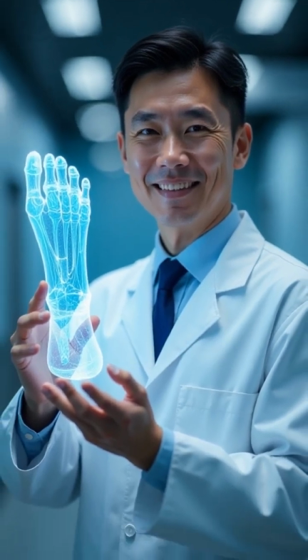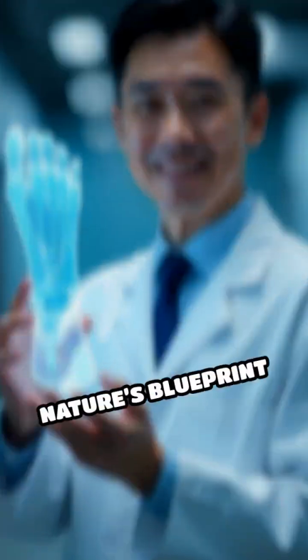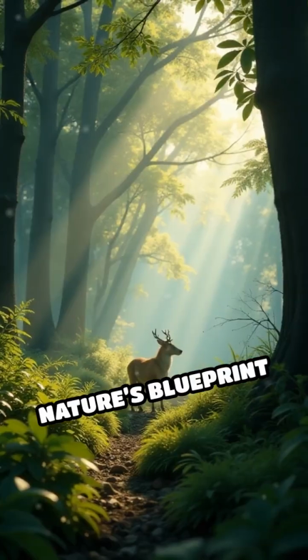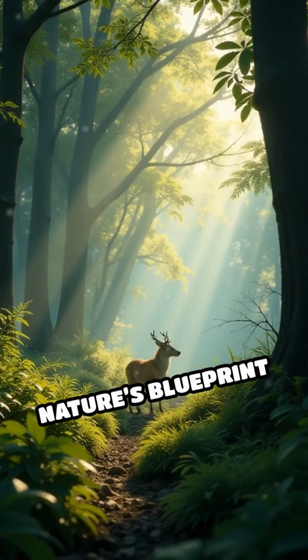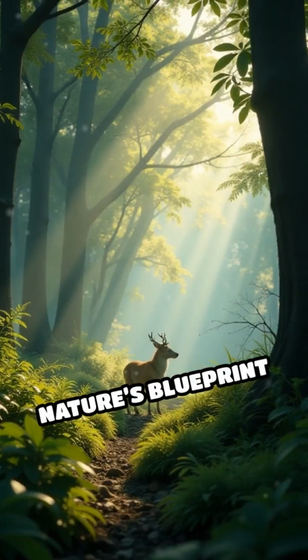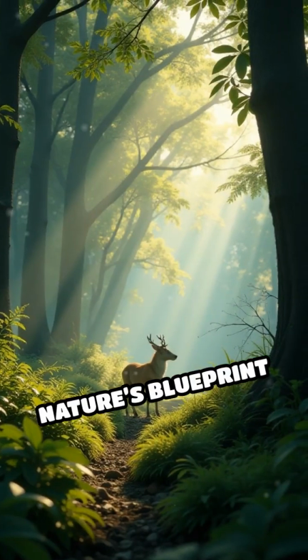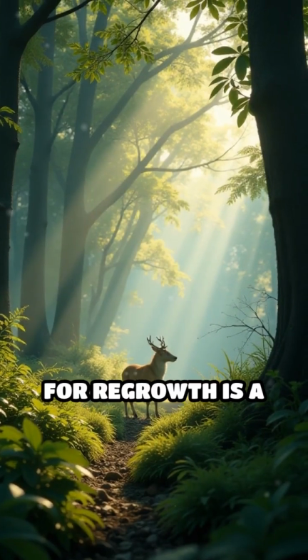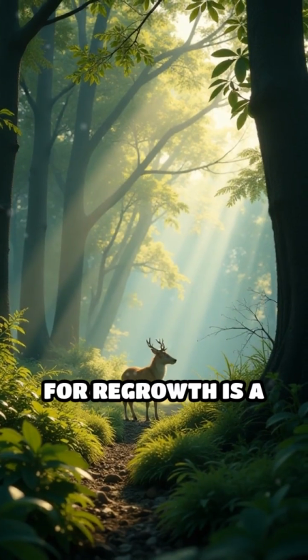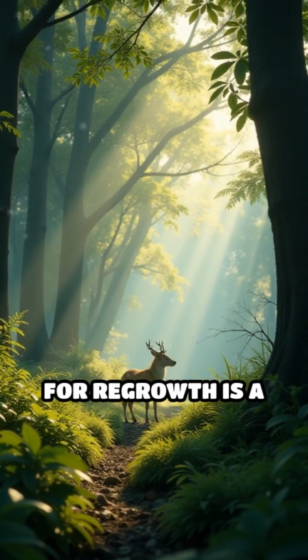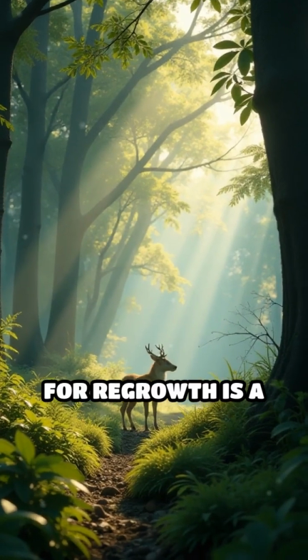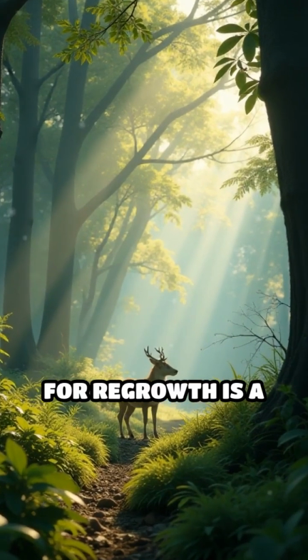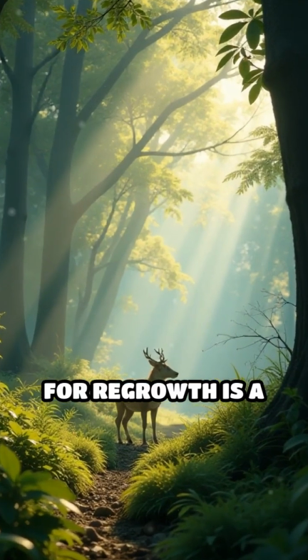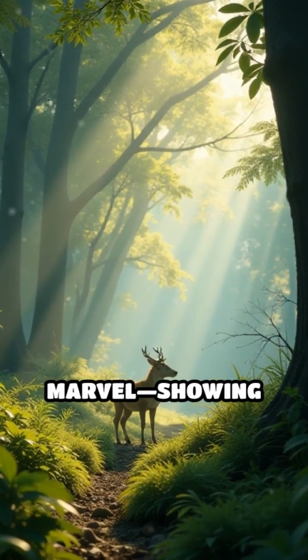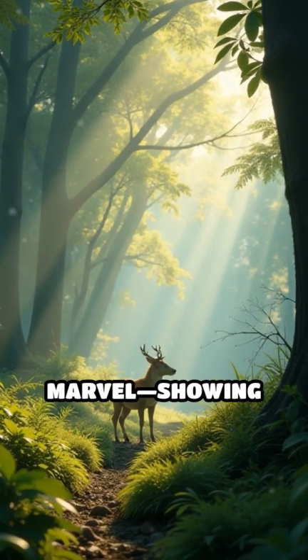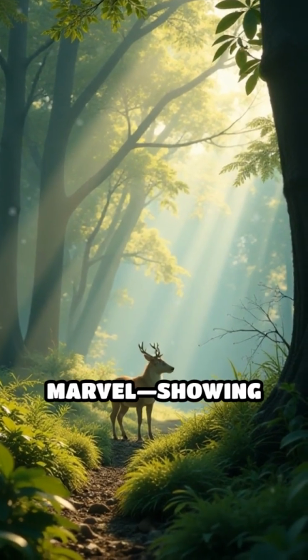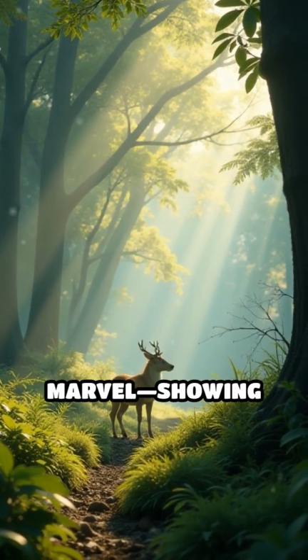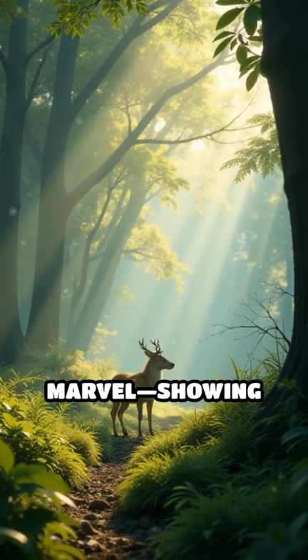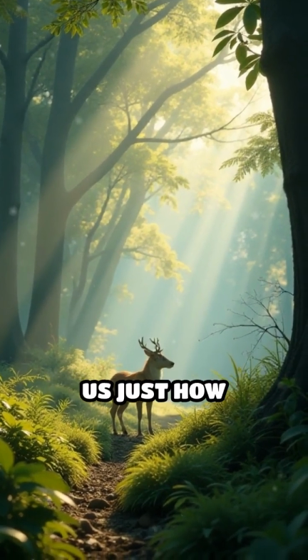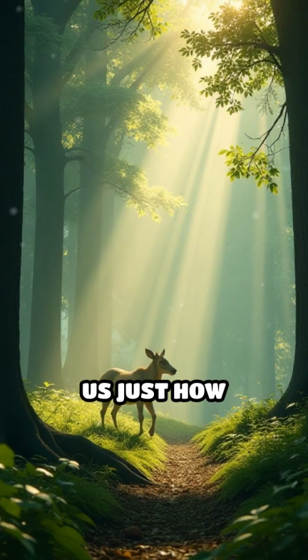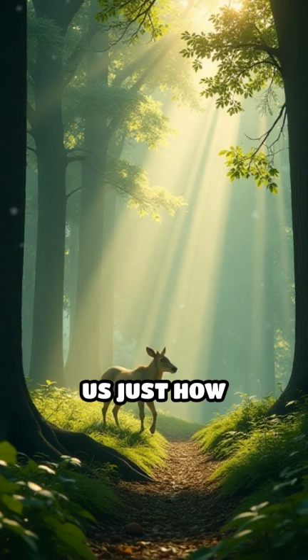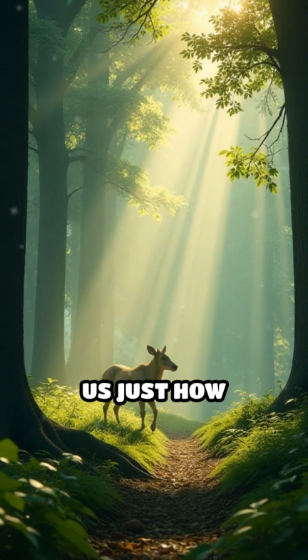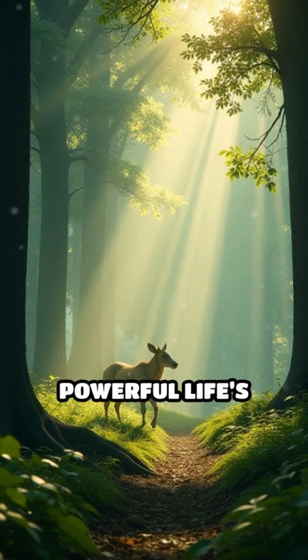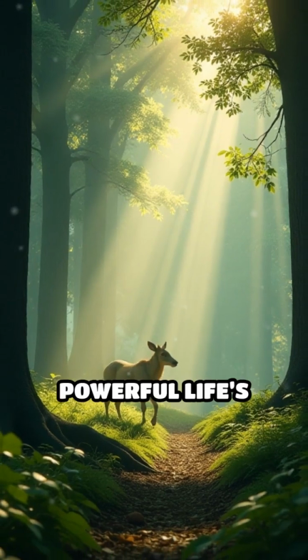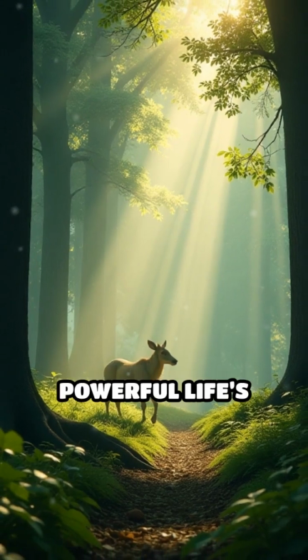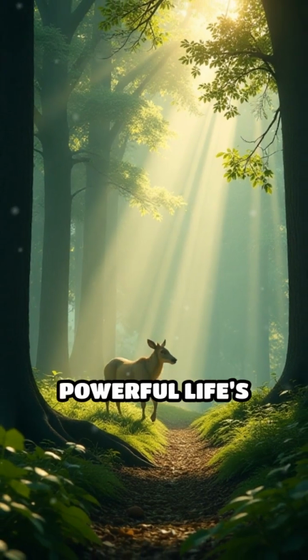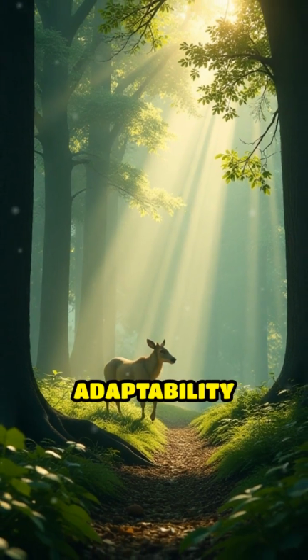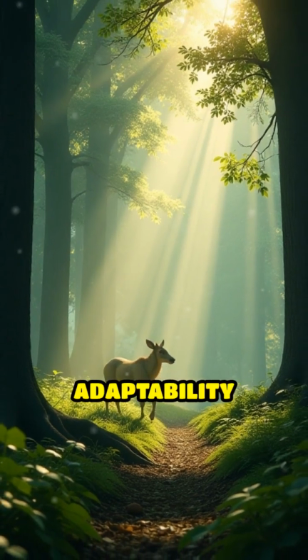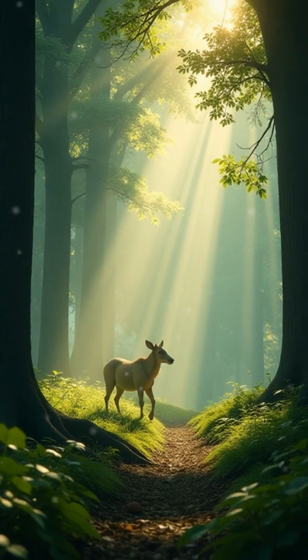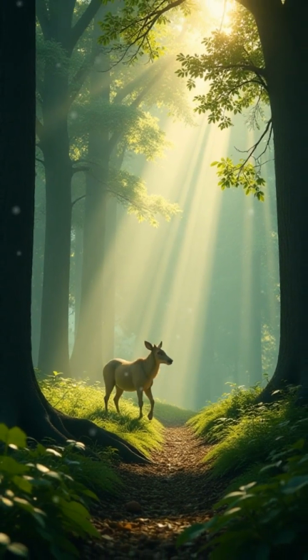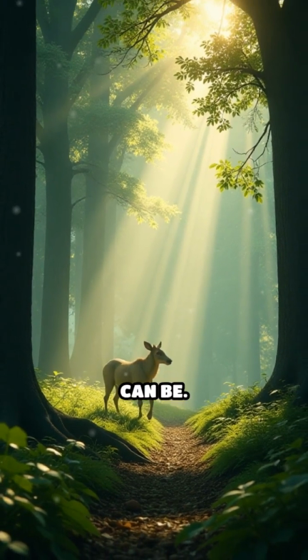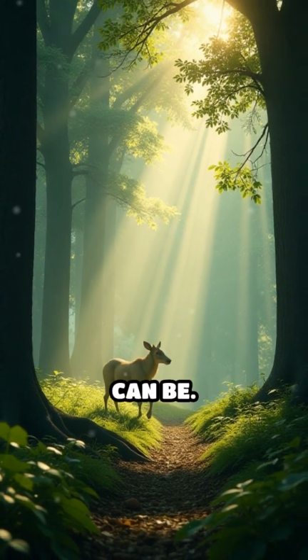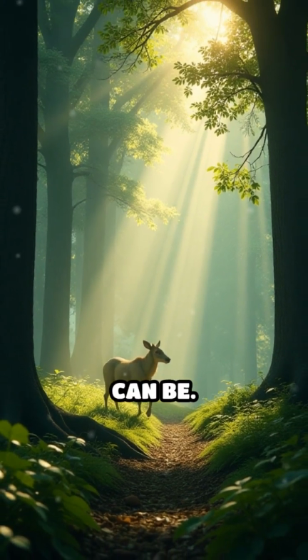Nature's blueprint for regrowth is a marvel, showing us just how powerful life's adaptability can be.